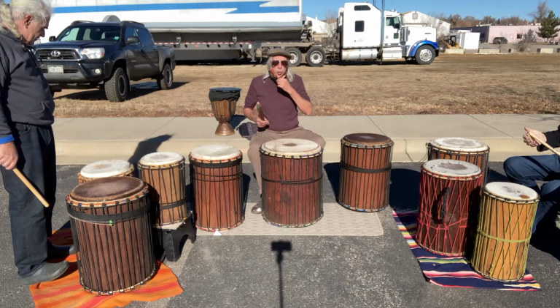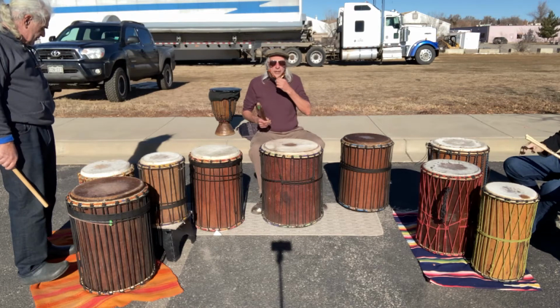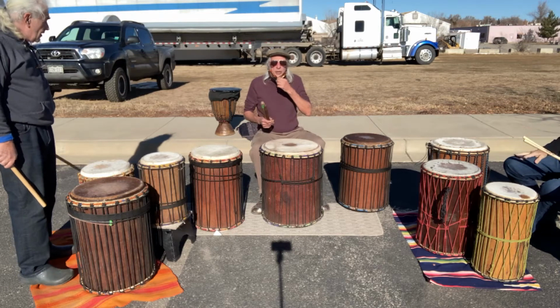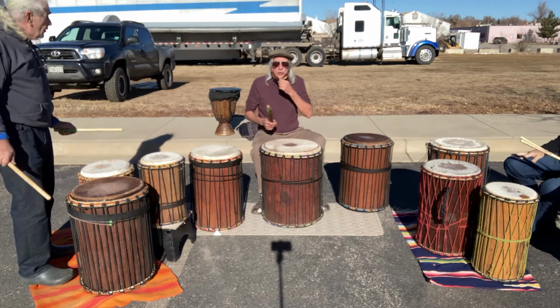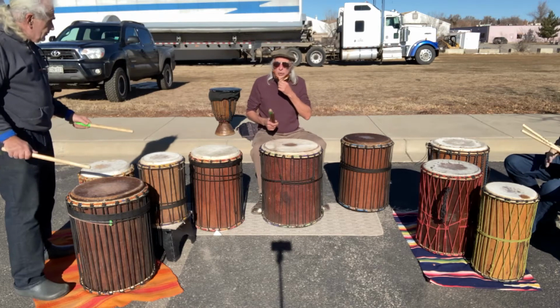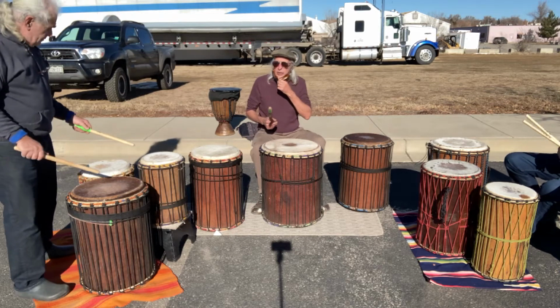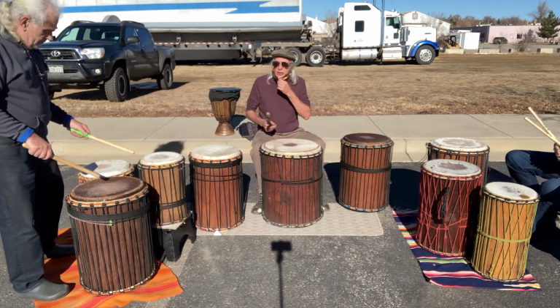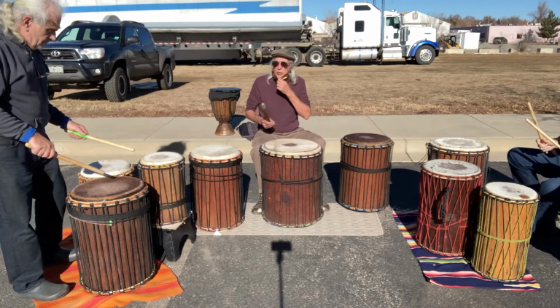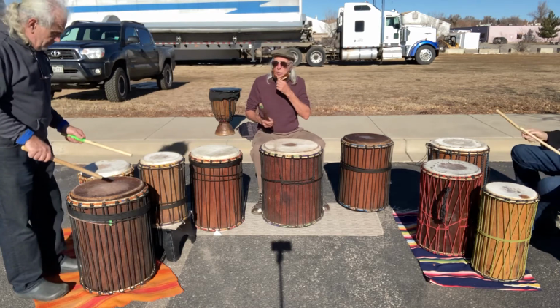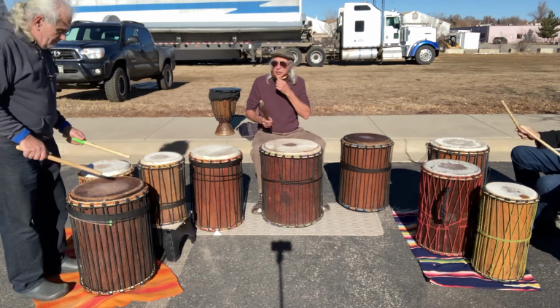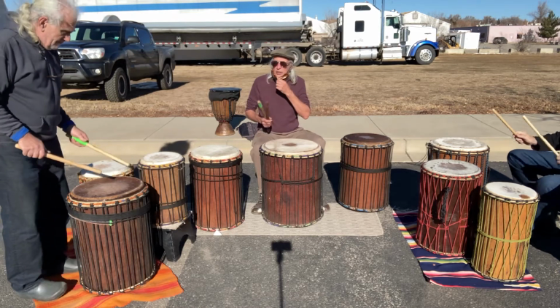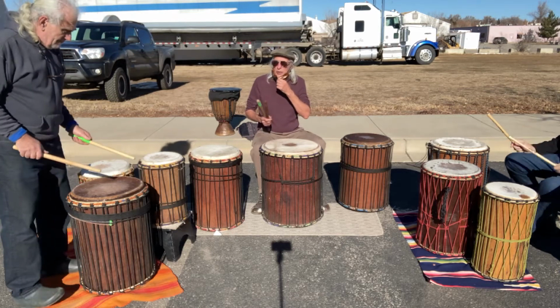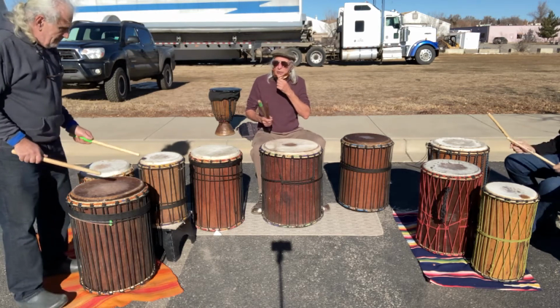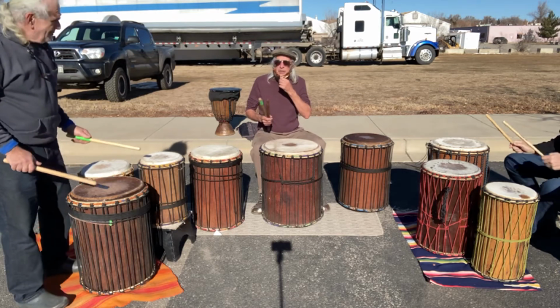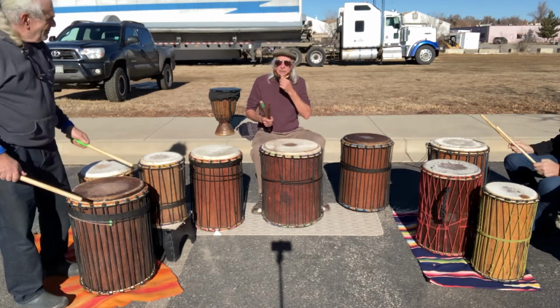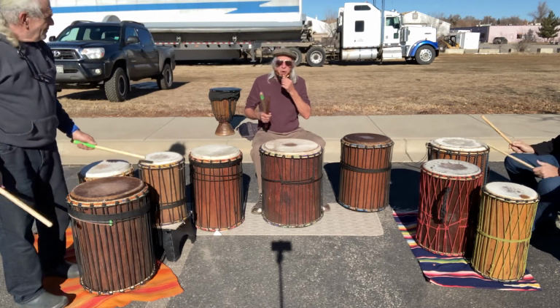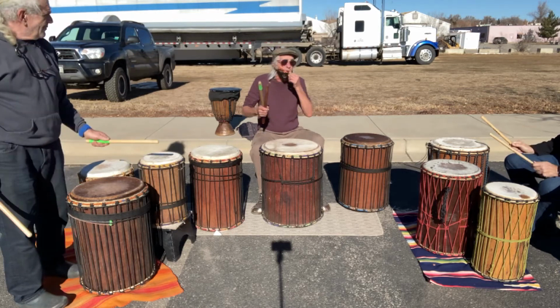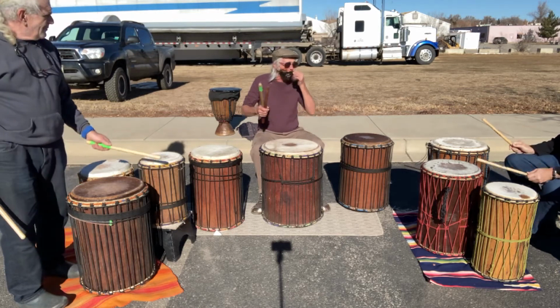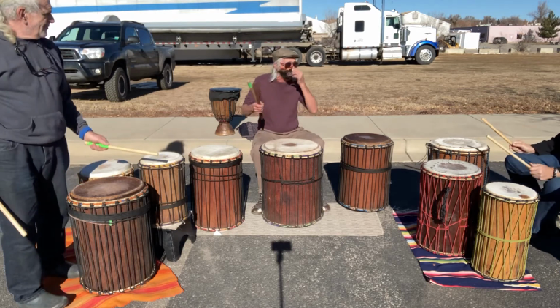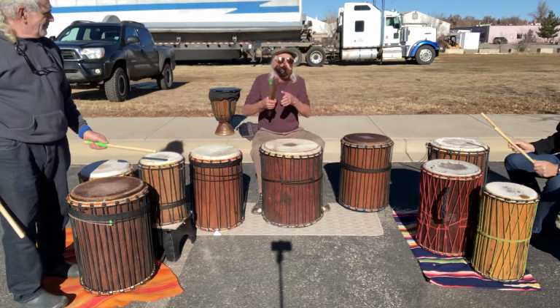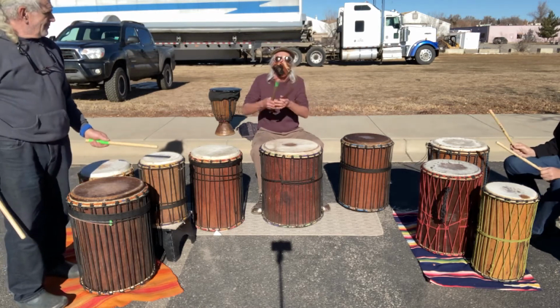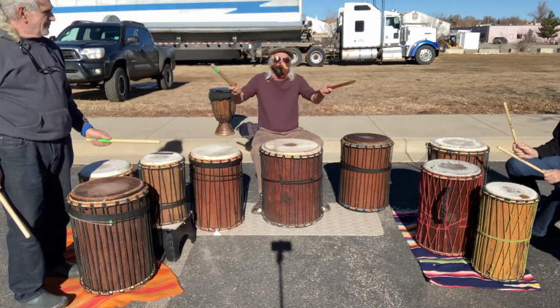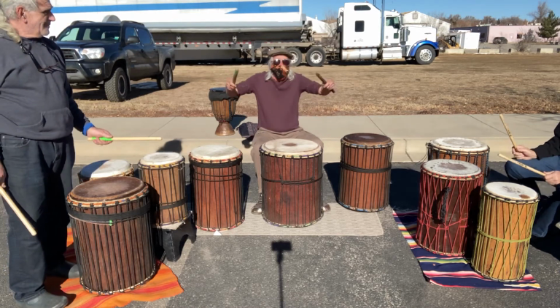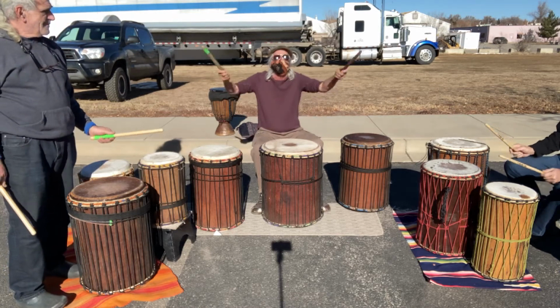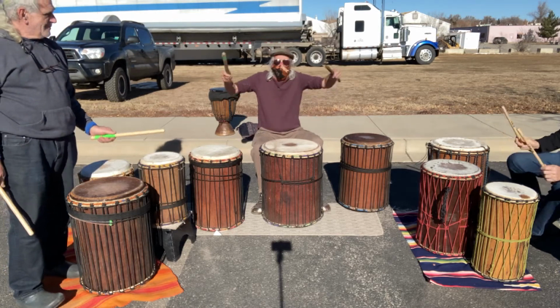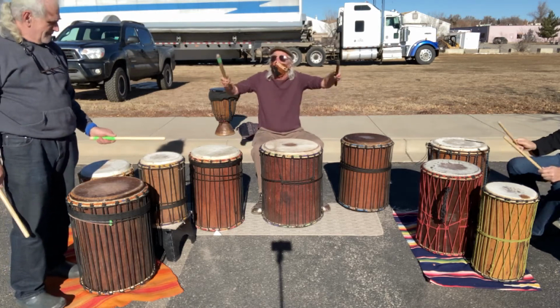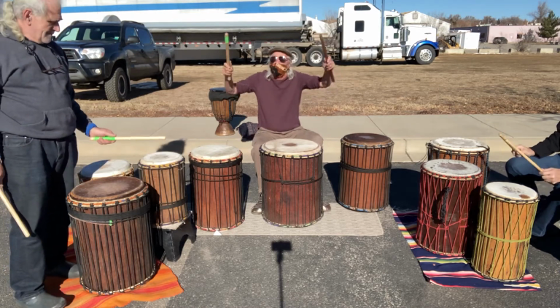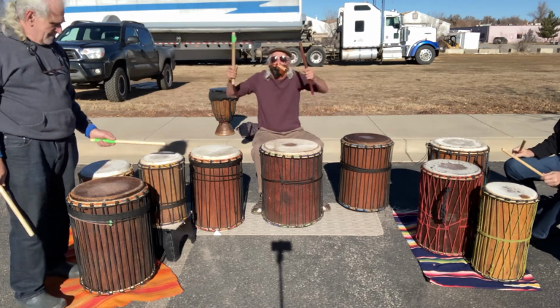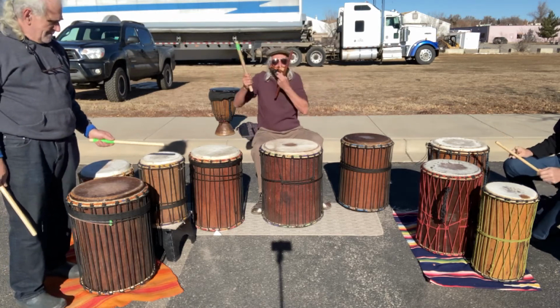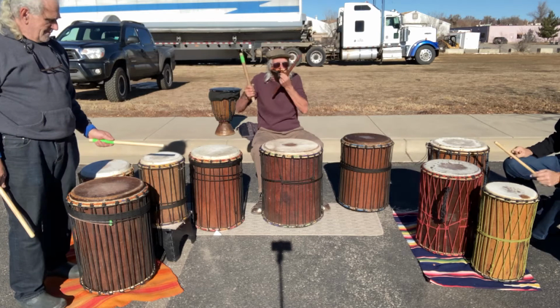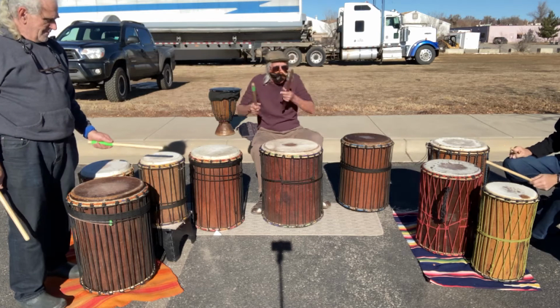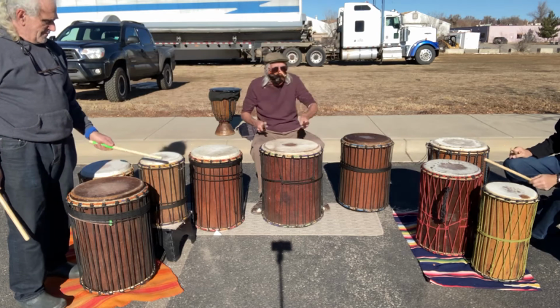One cuckoo, crachoo — one, two, three, four — everyone with the drum, let's play now.